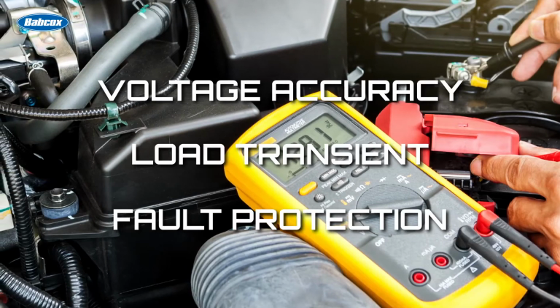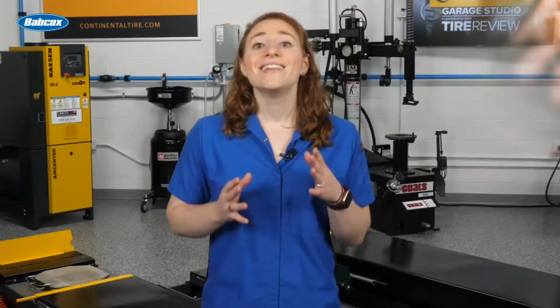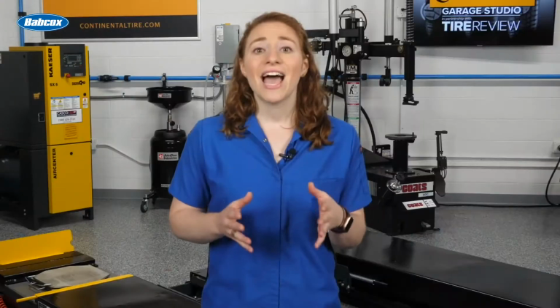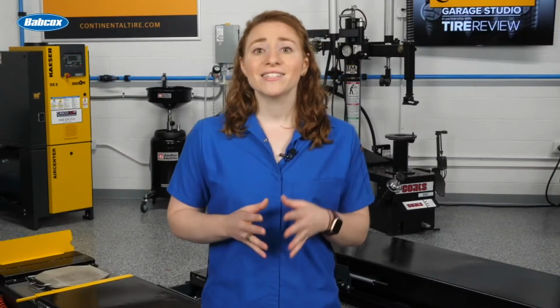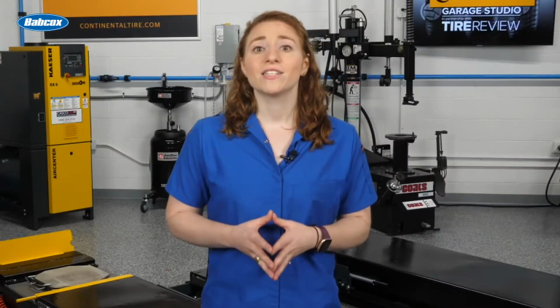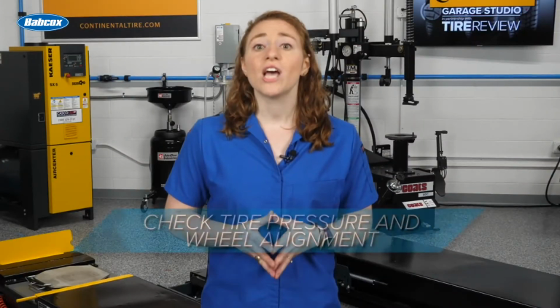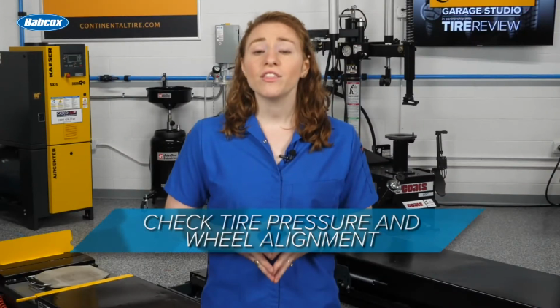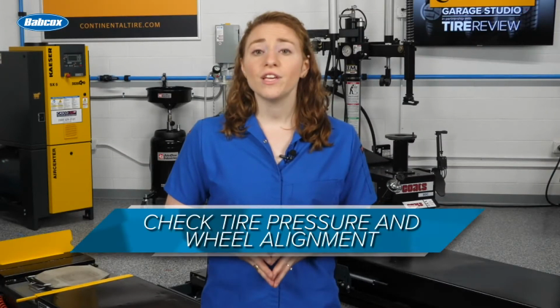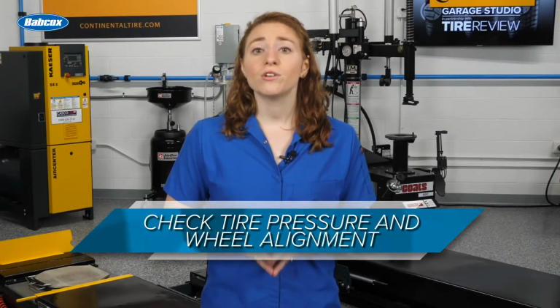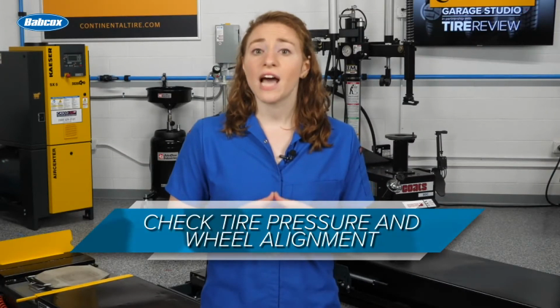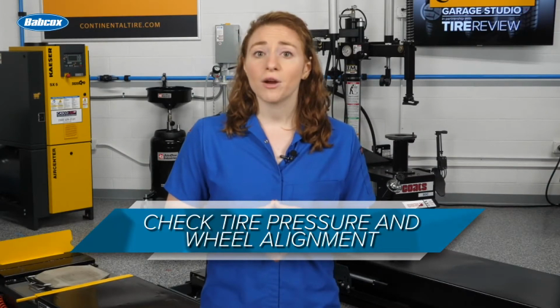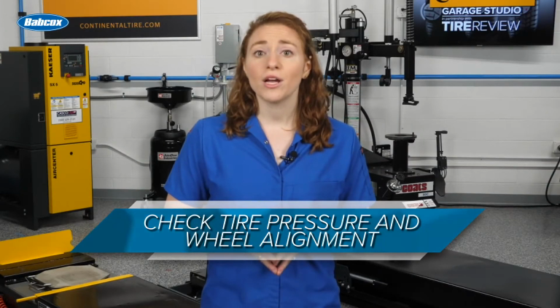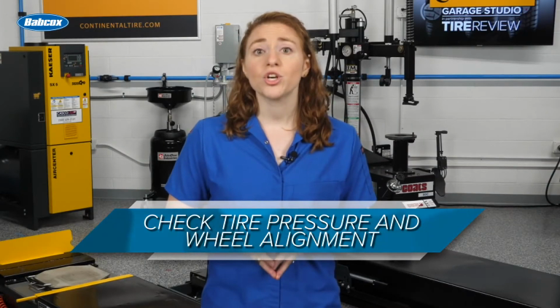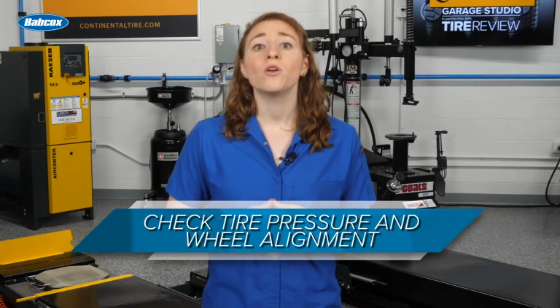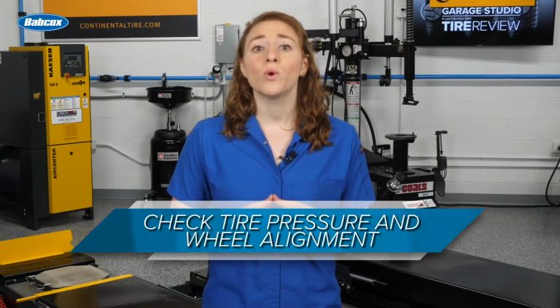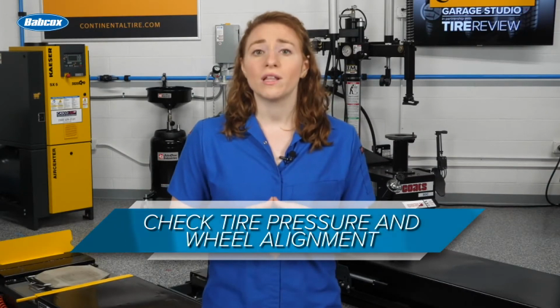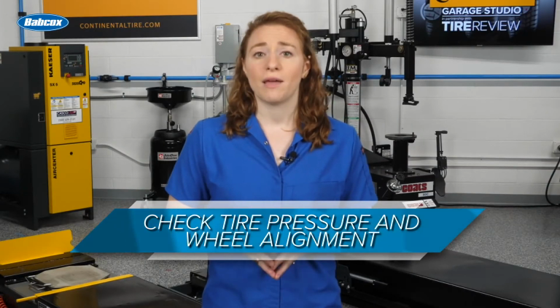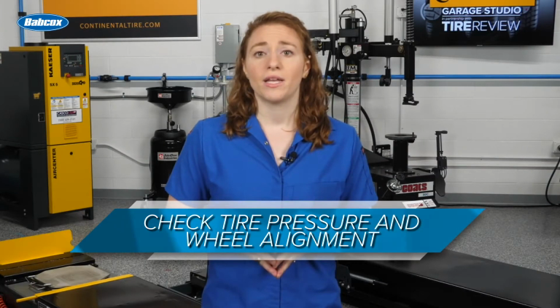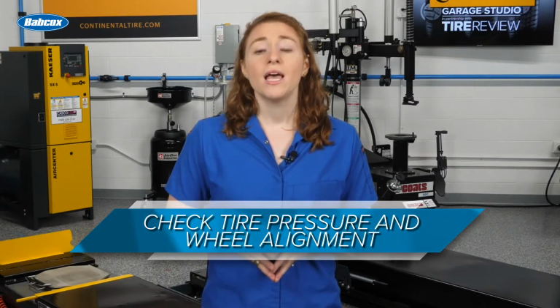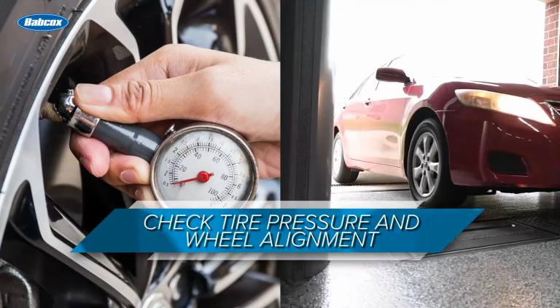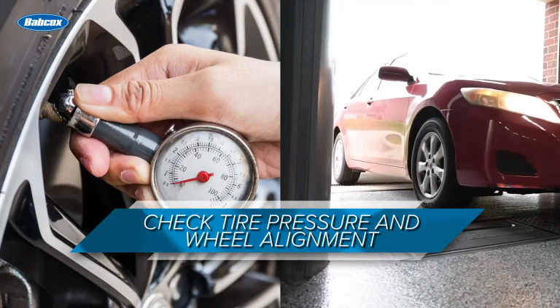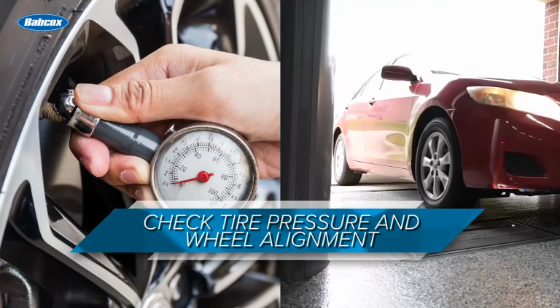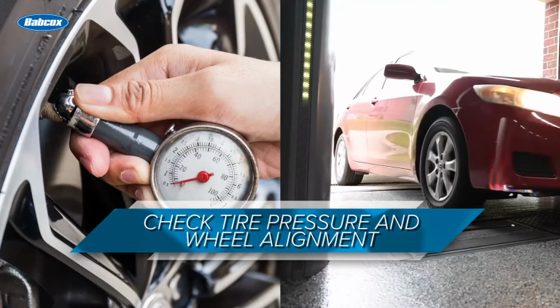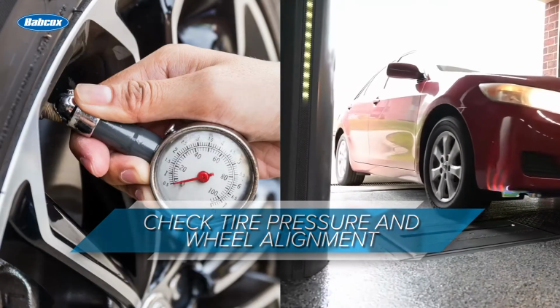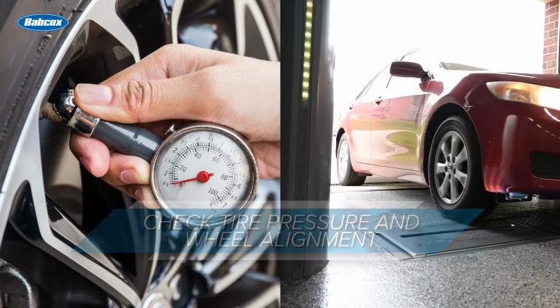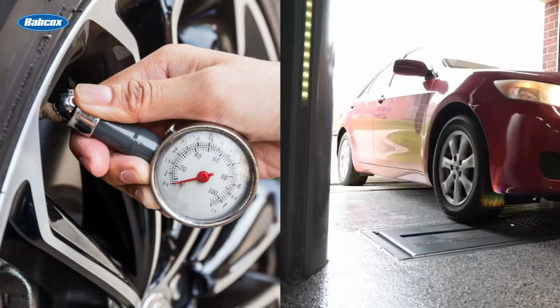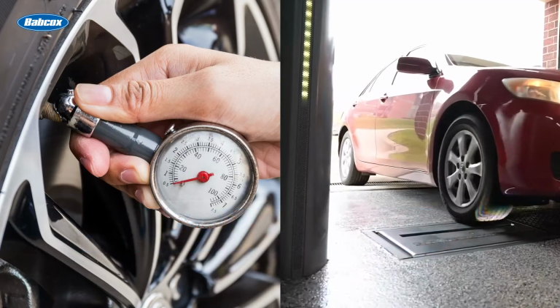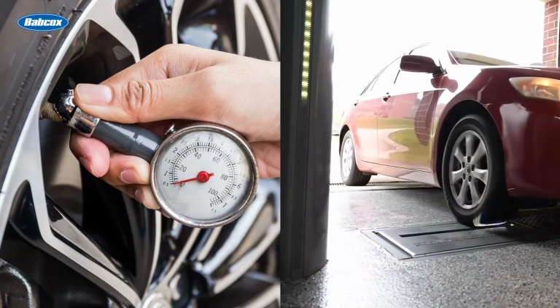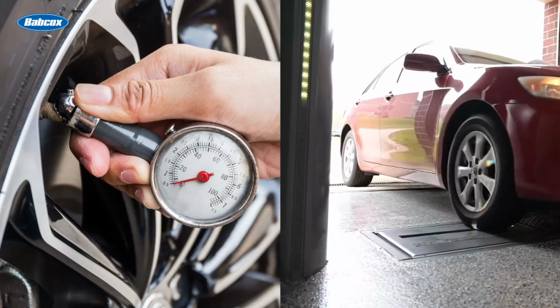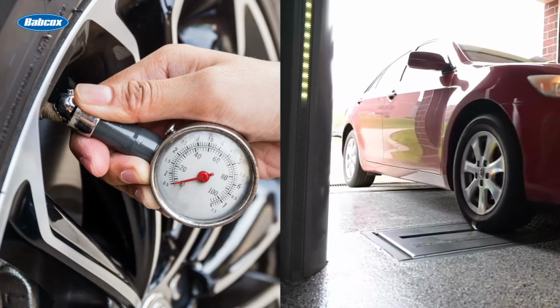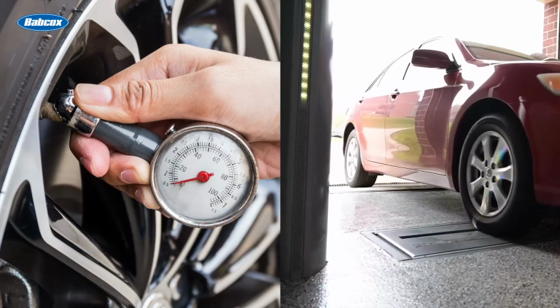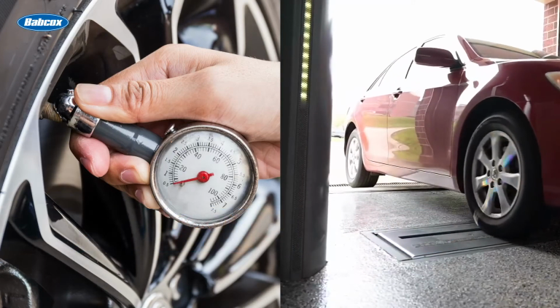Next, check the vehicle's tire pressure and wheel alignment, since both play a role in ADAS calibration.